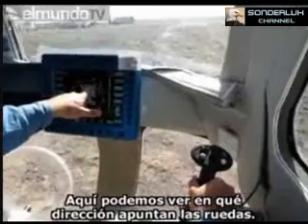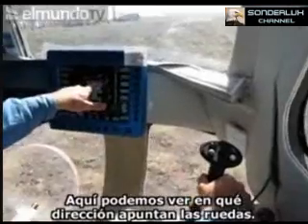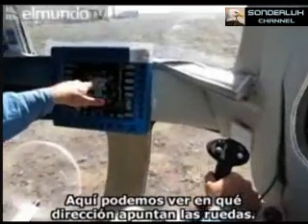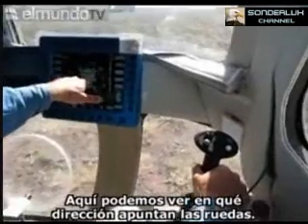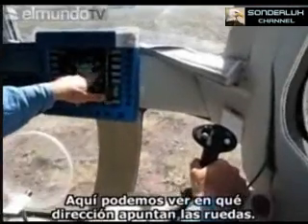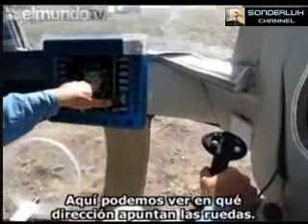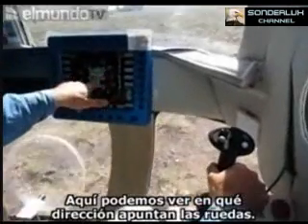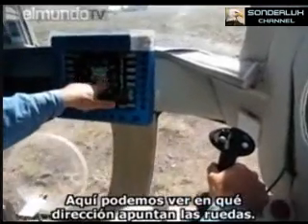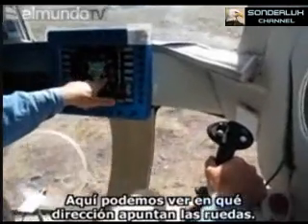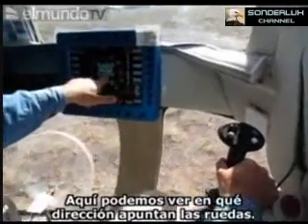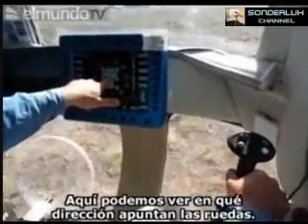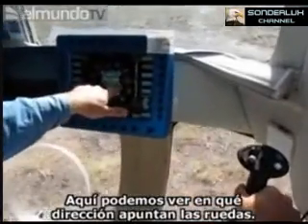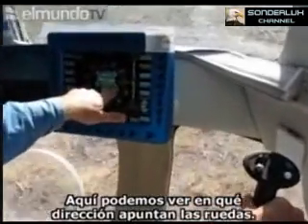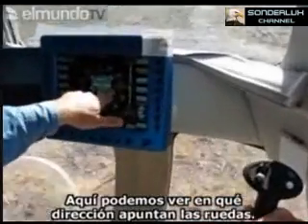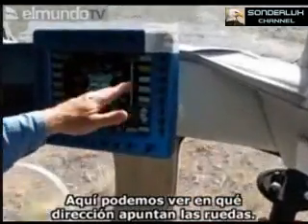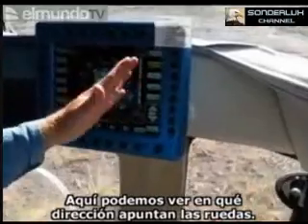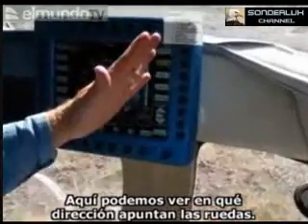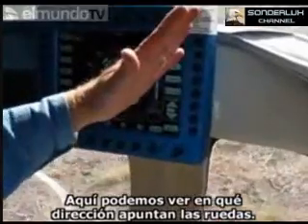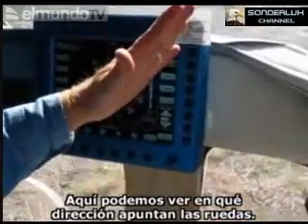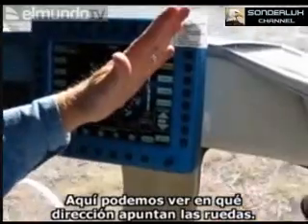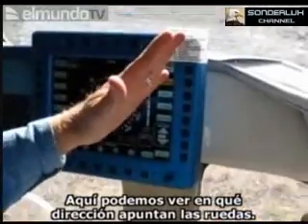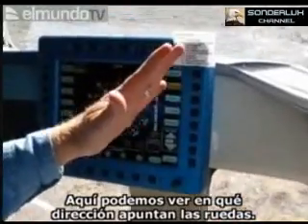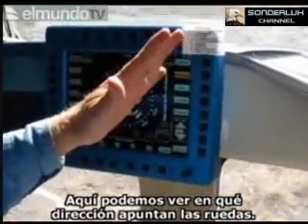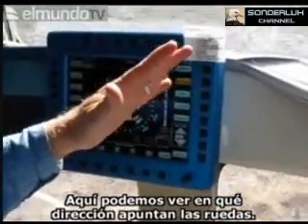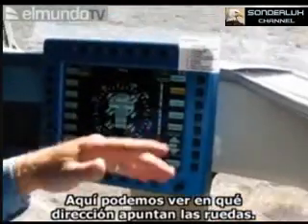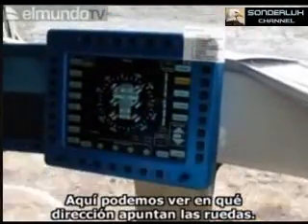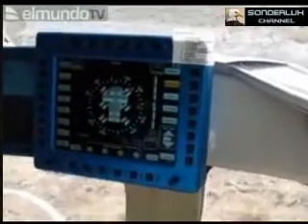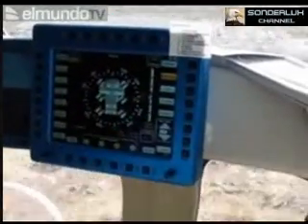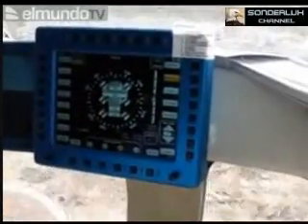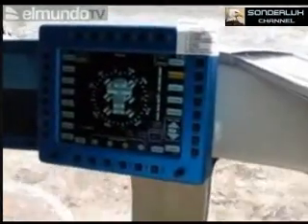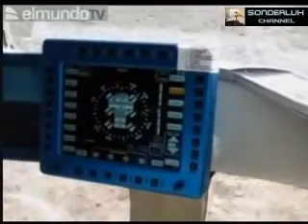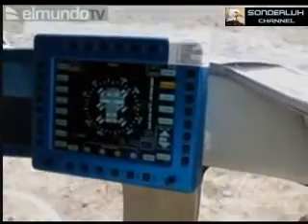And you can see the wheels right here. That's the direction the wheels are pointing in.